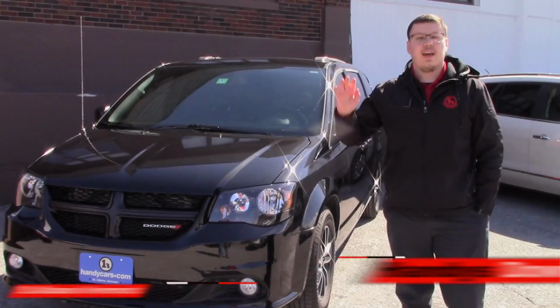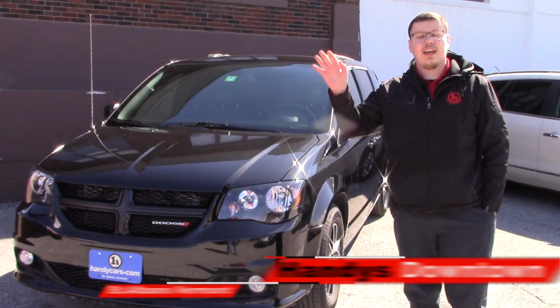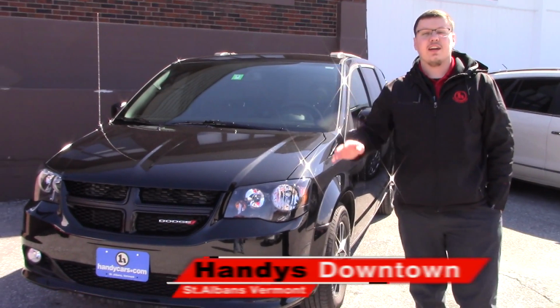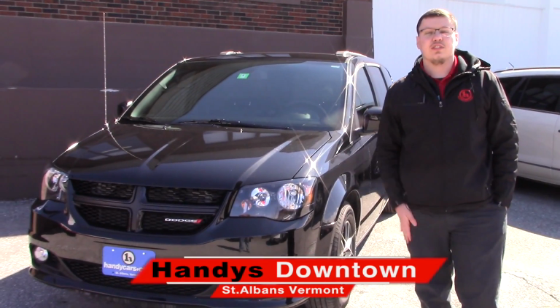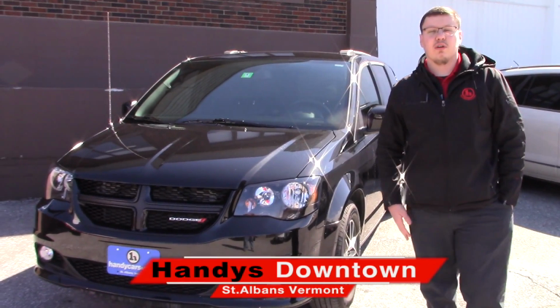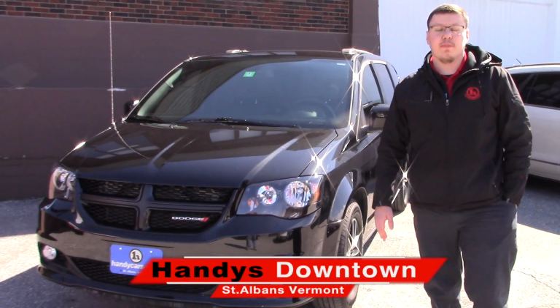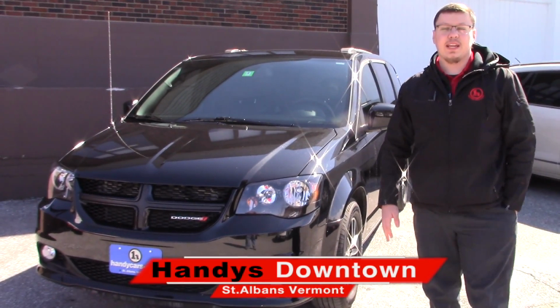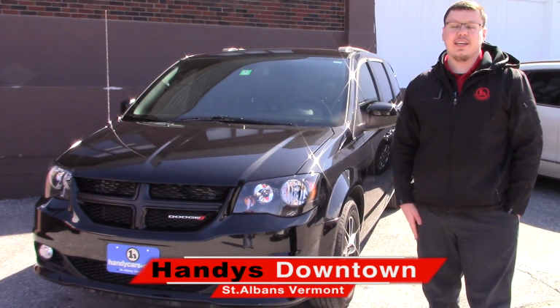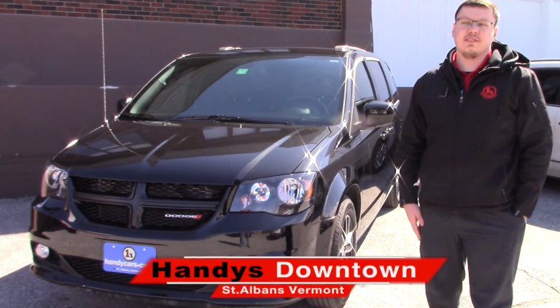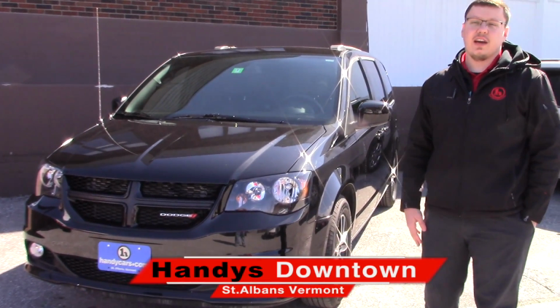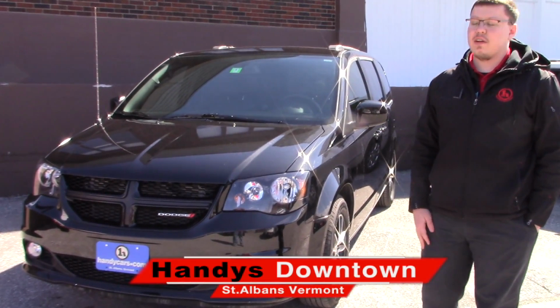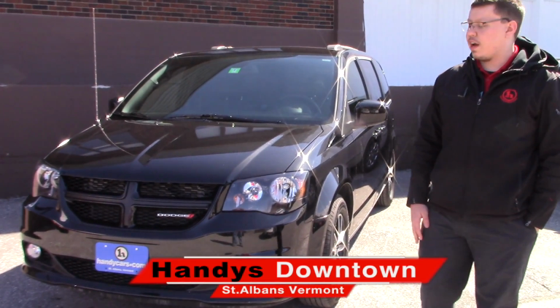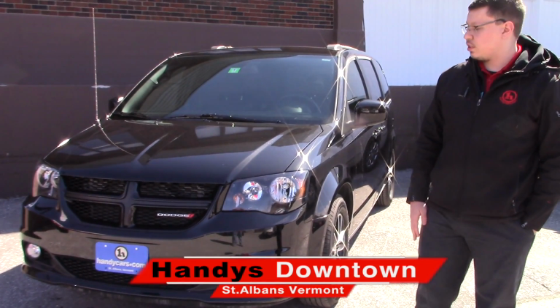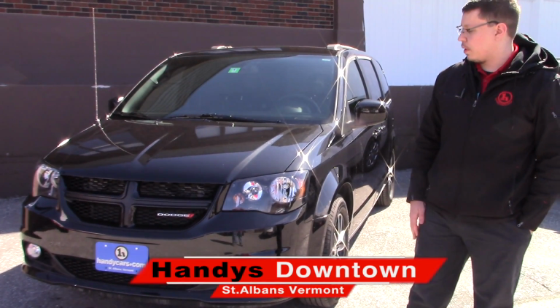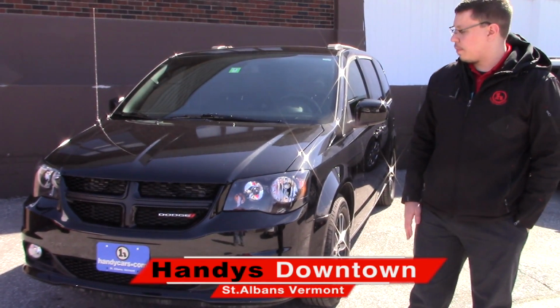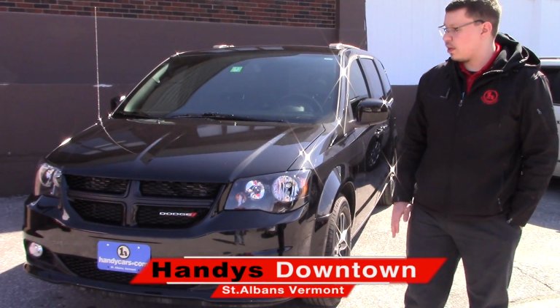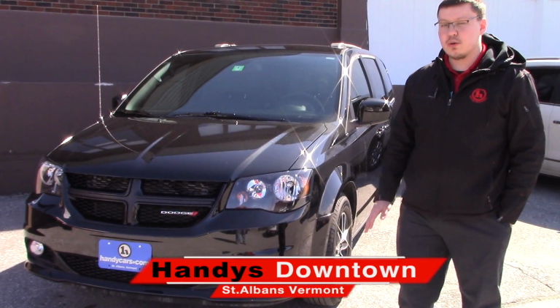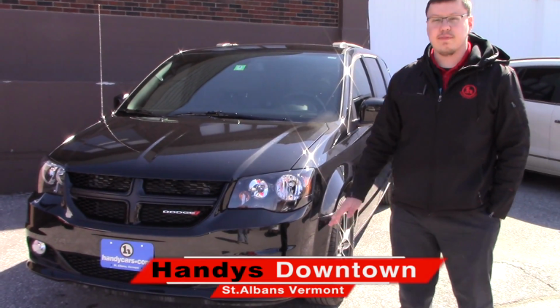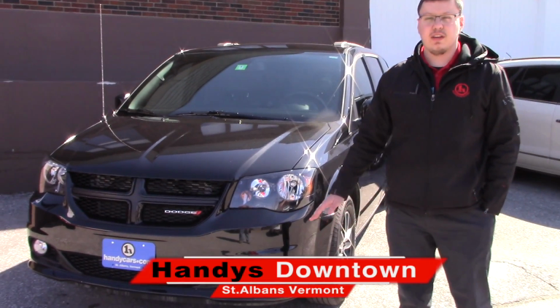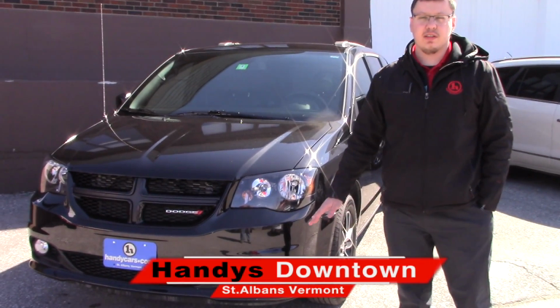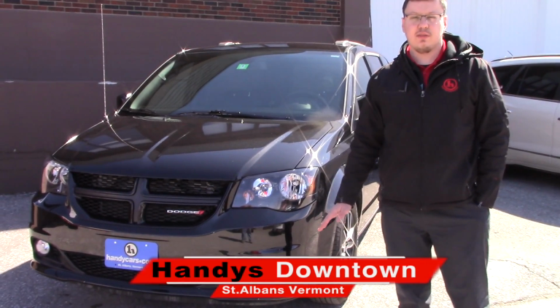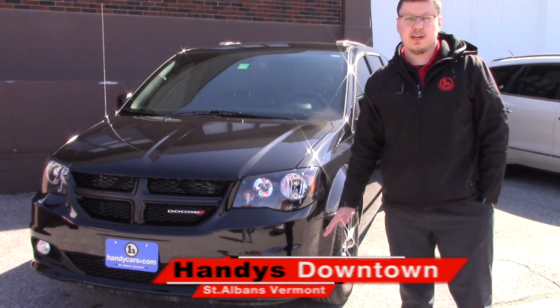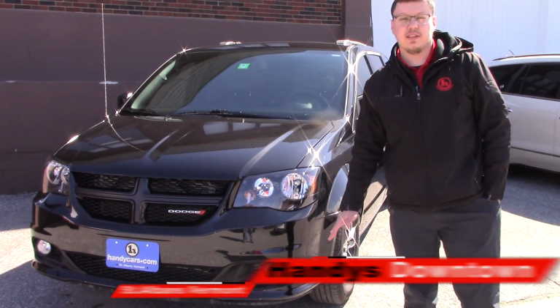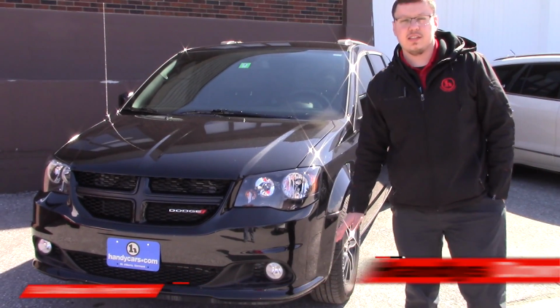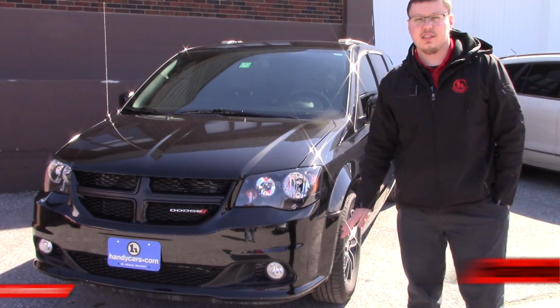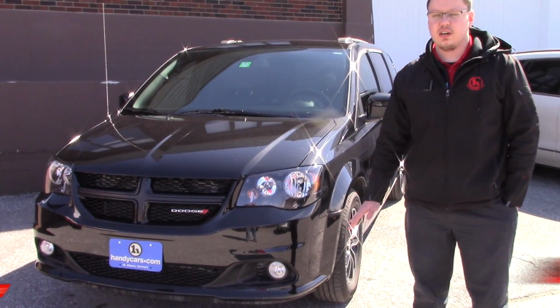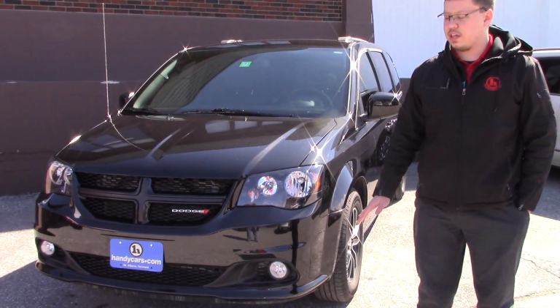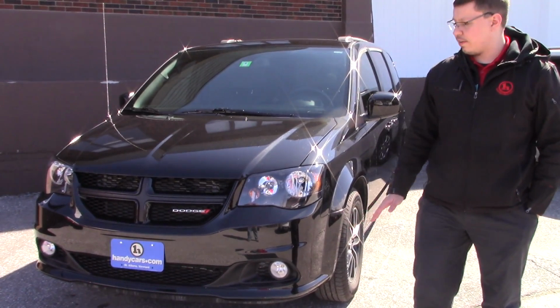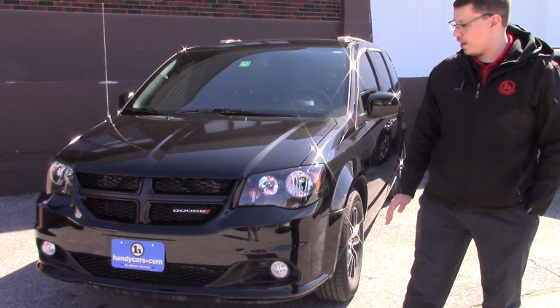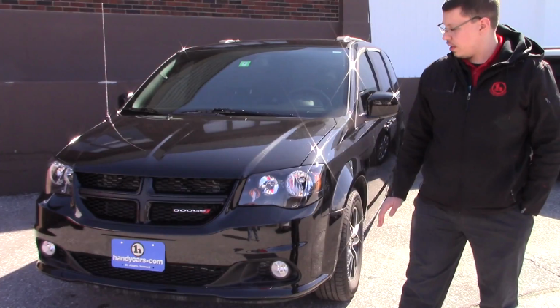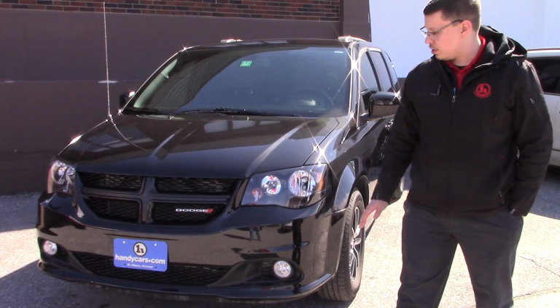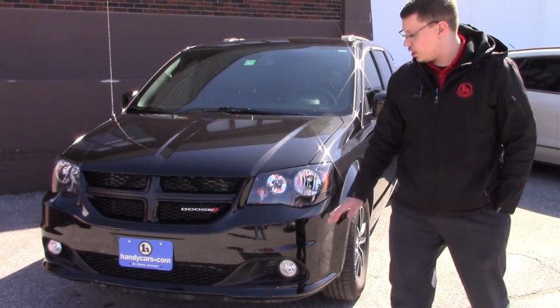Hey Aaron, it's Cody from Andy's Downtown. I just wanted to make you a quick video on this 2018 Dodge Caravan GT.